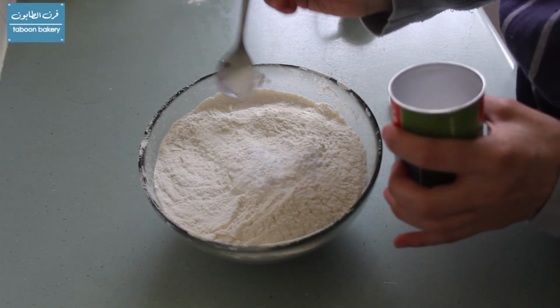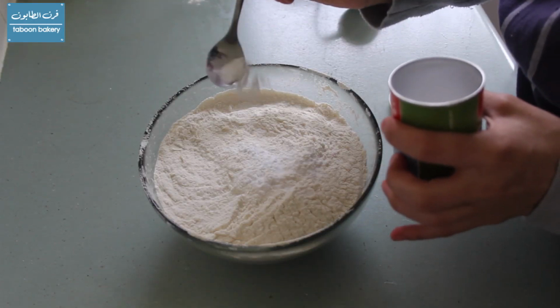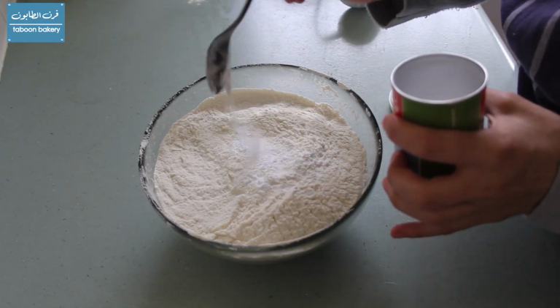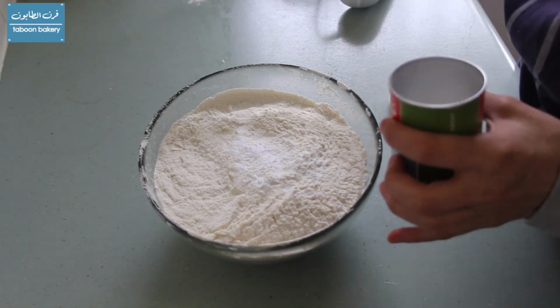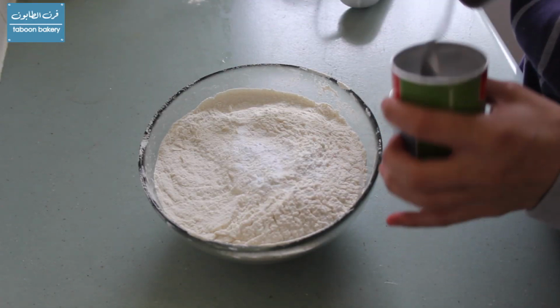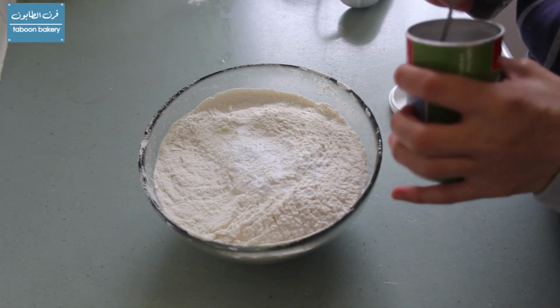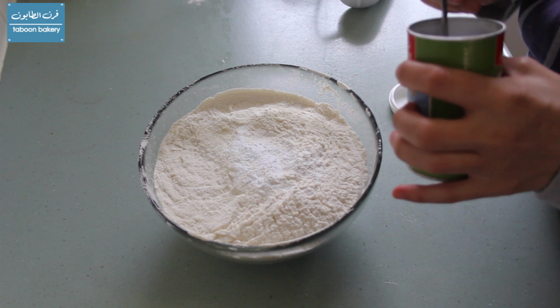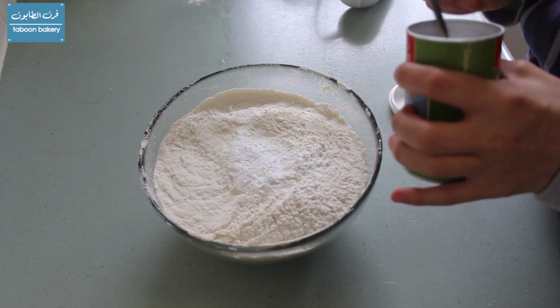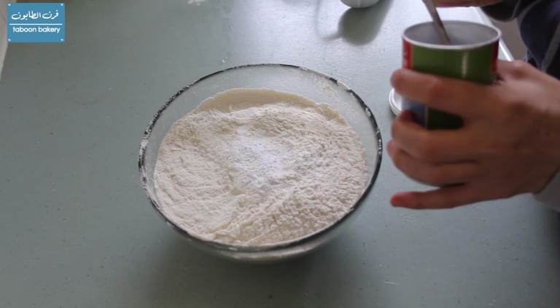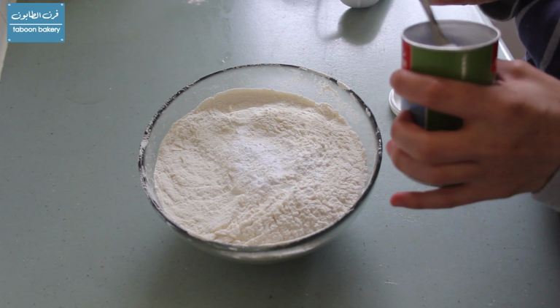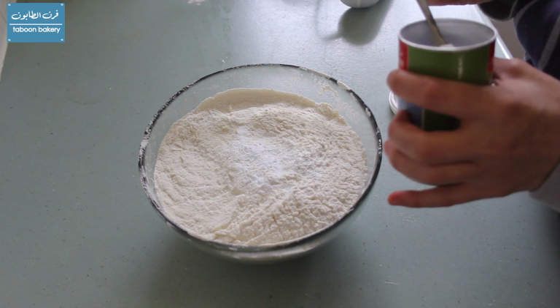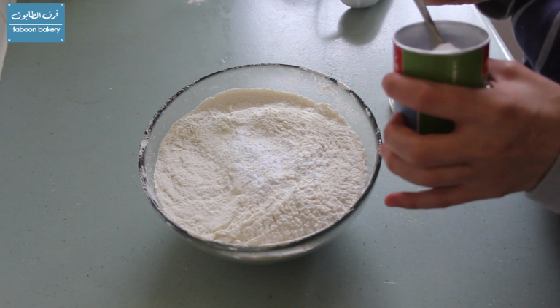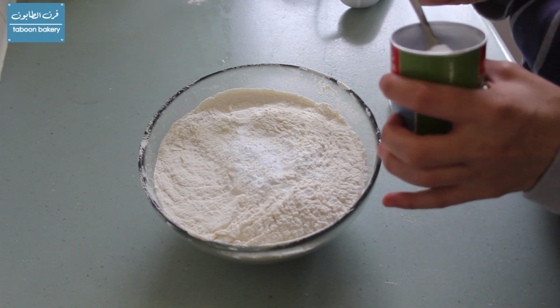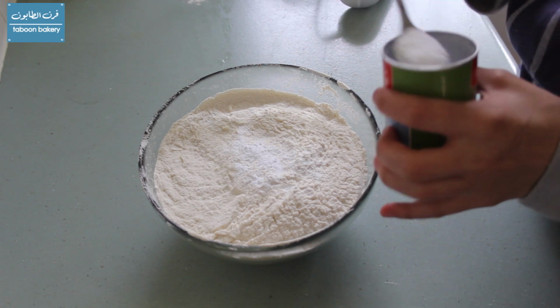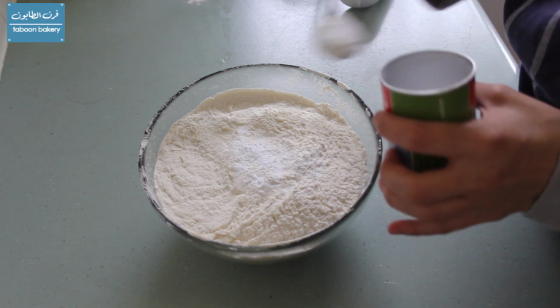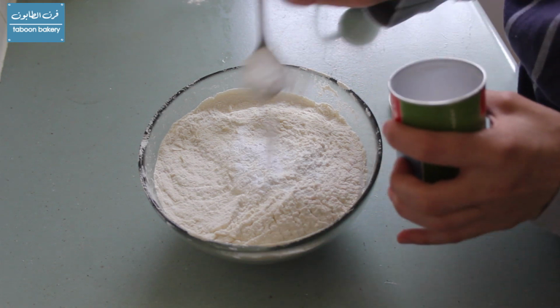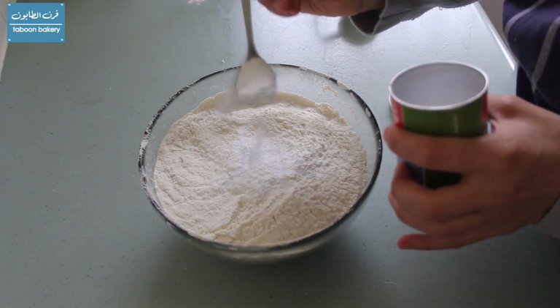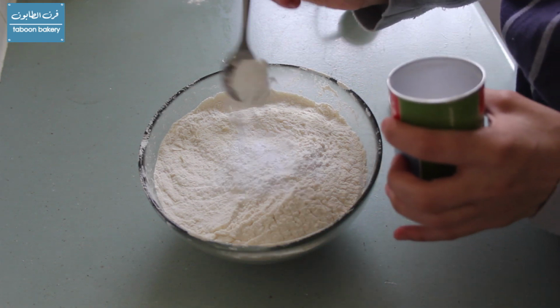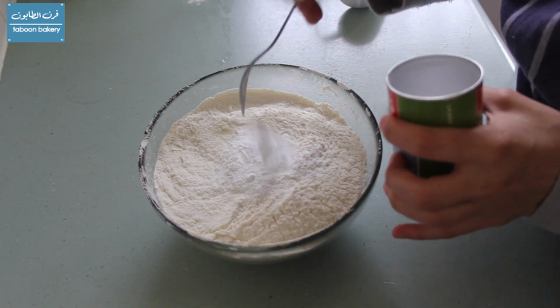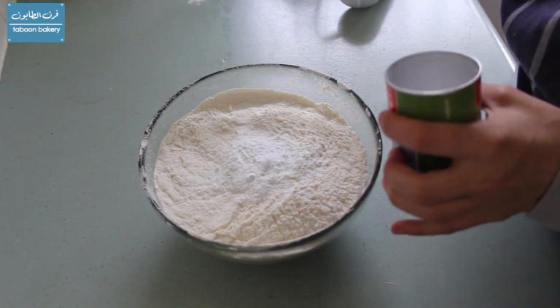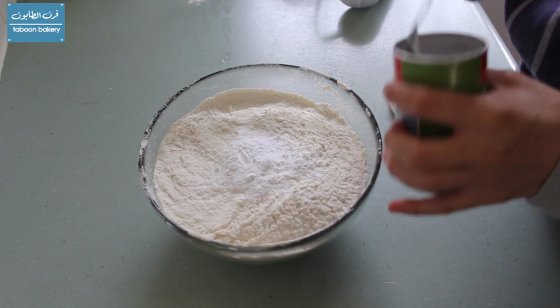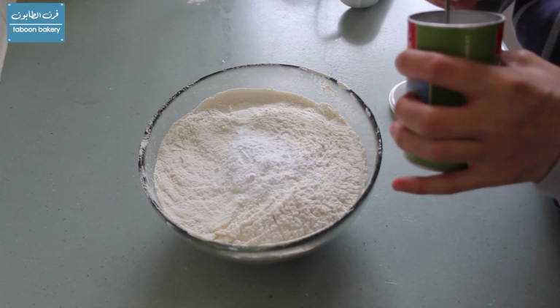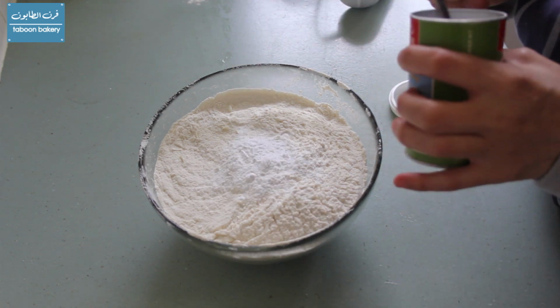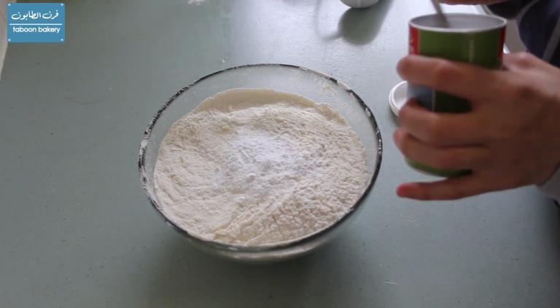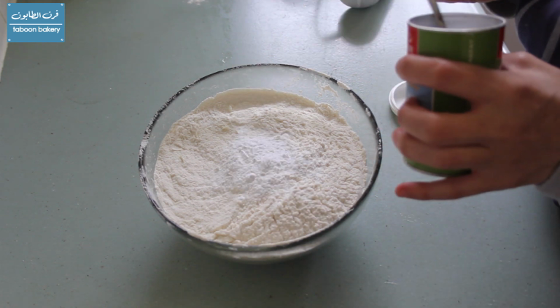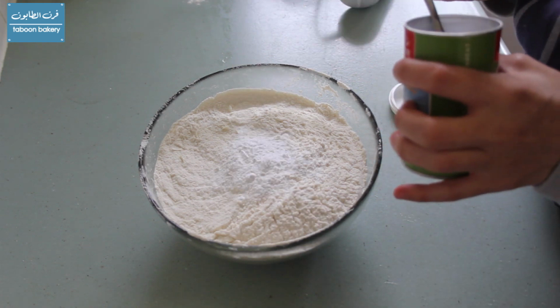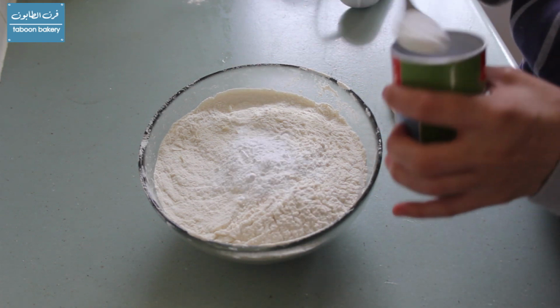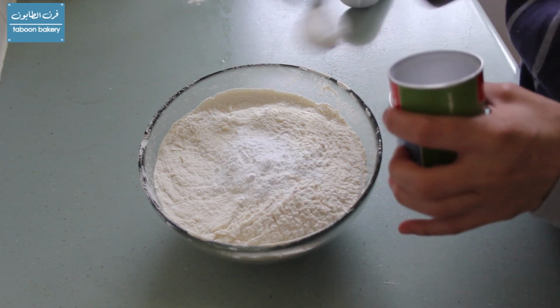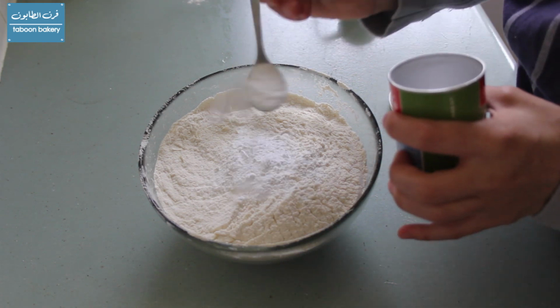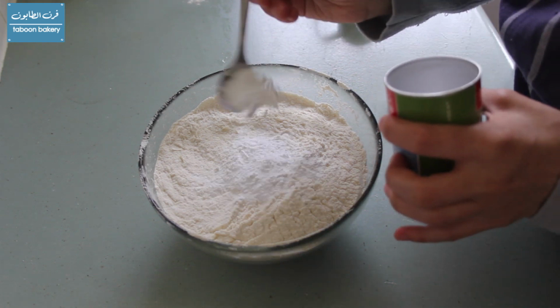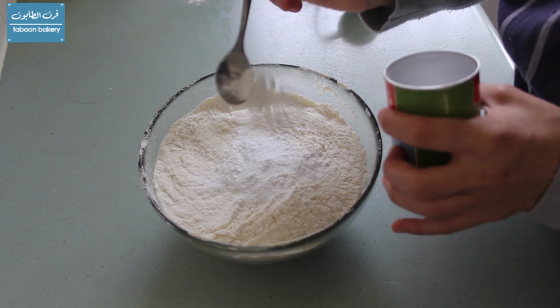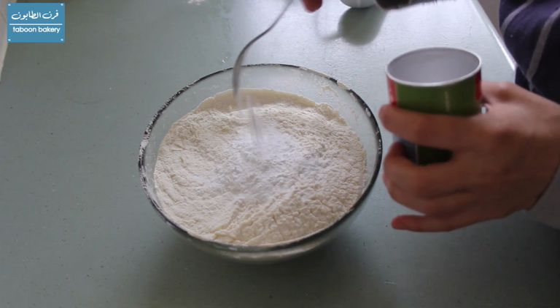We'll add the baking powder and salt to the flour and mix everything together.